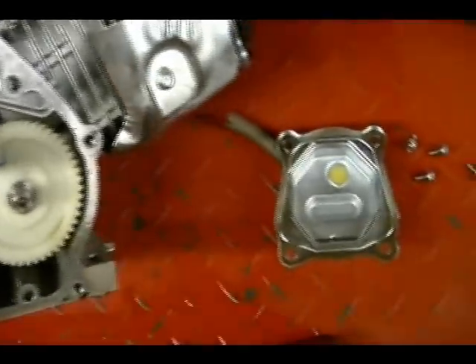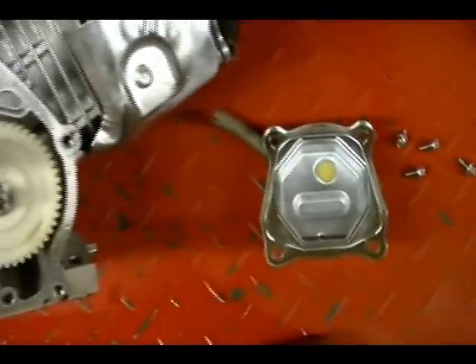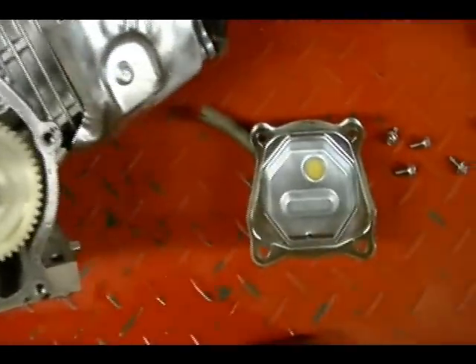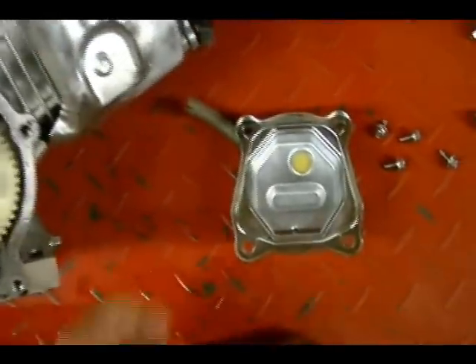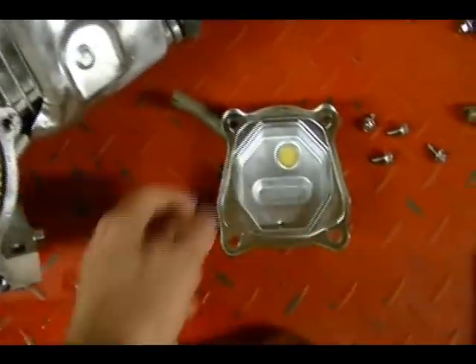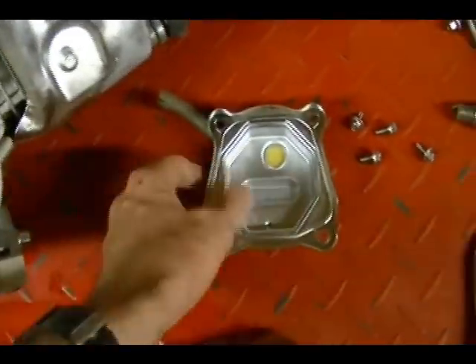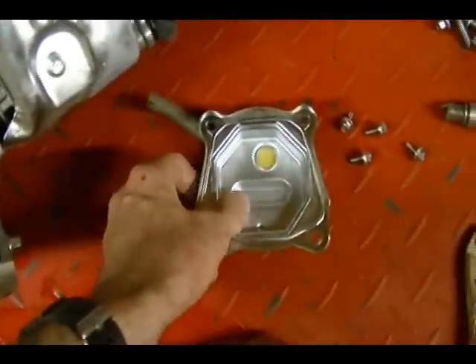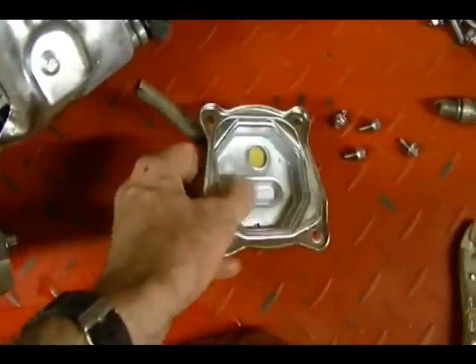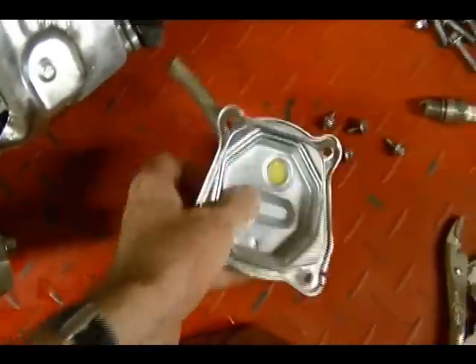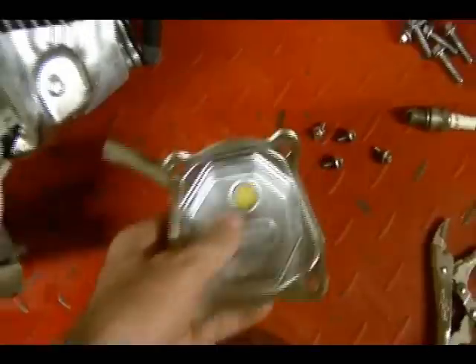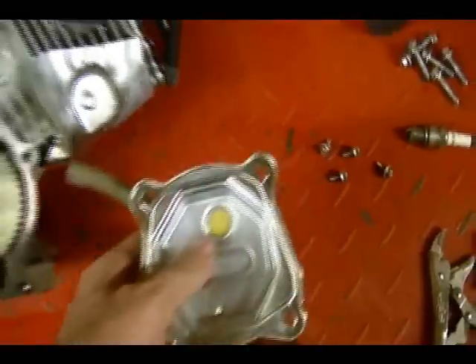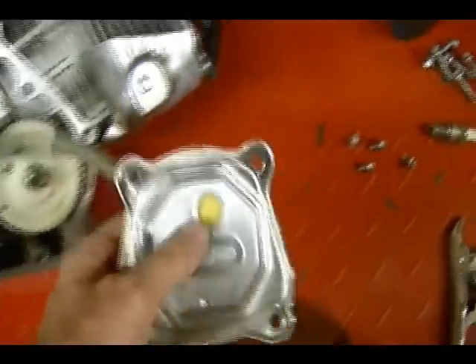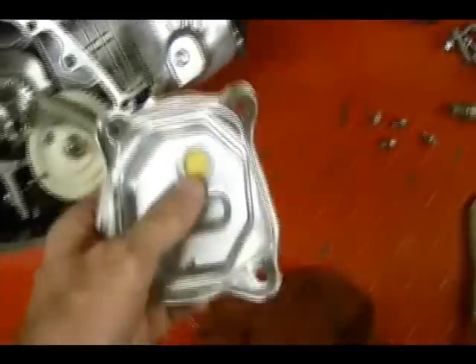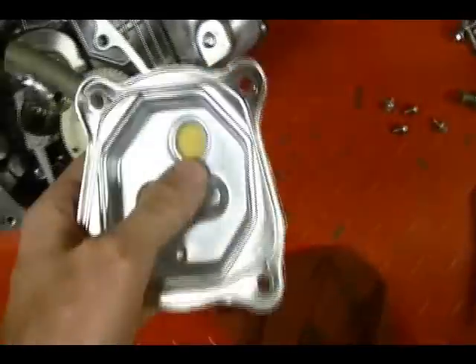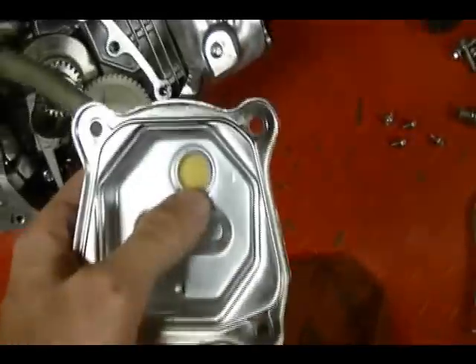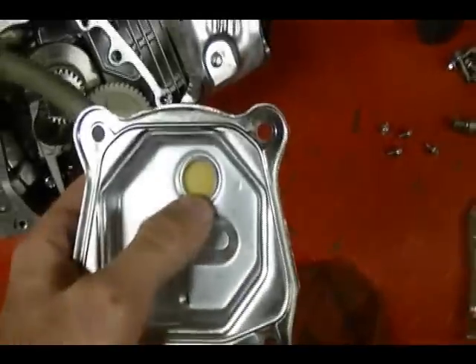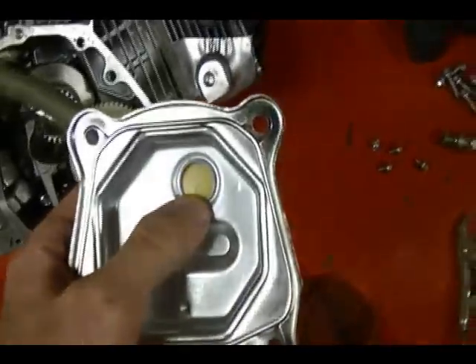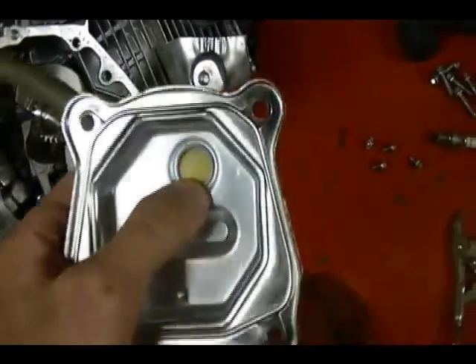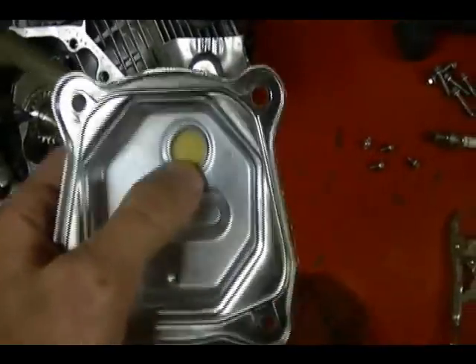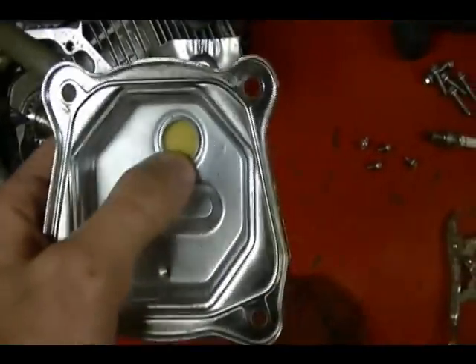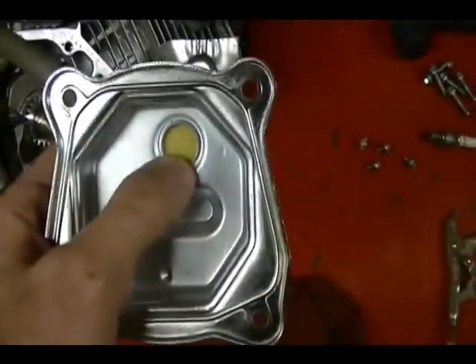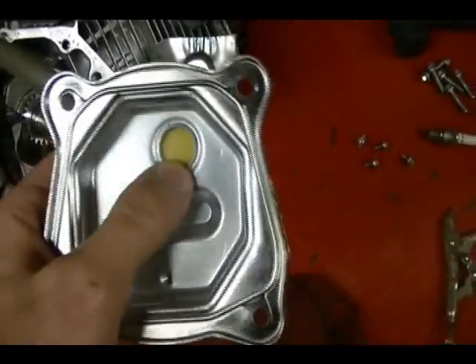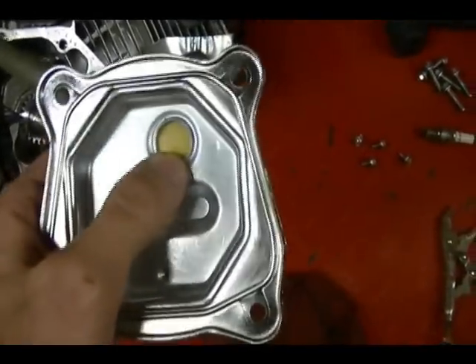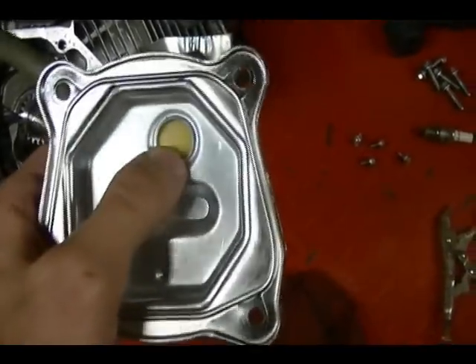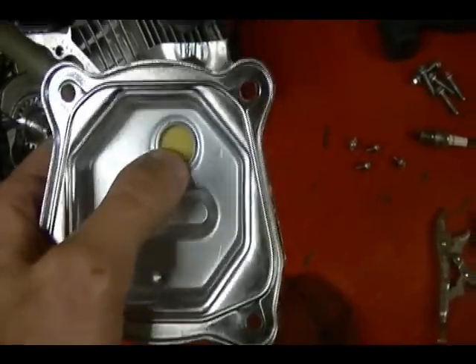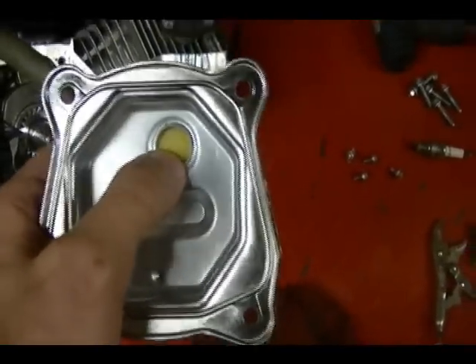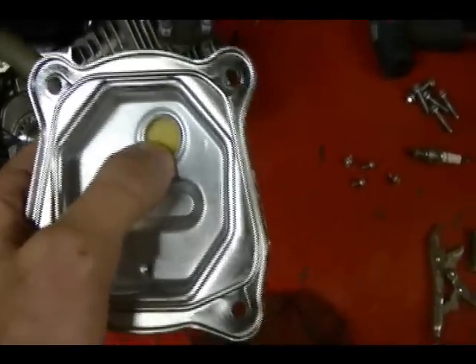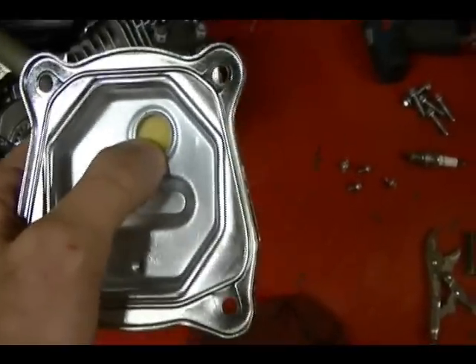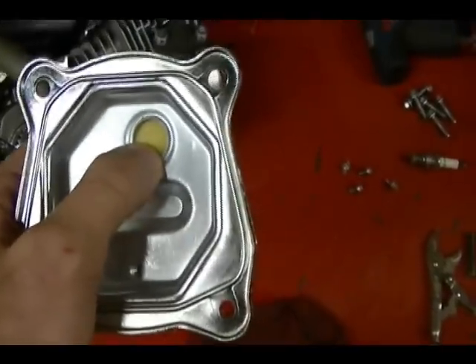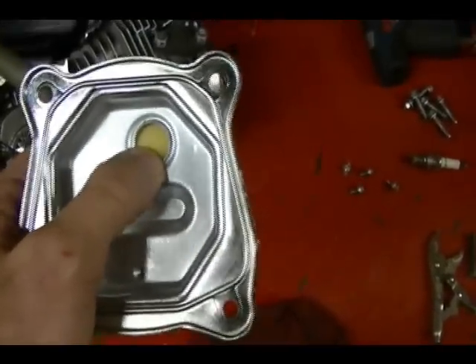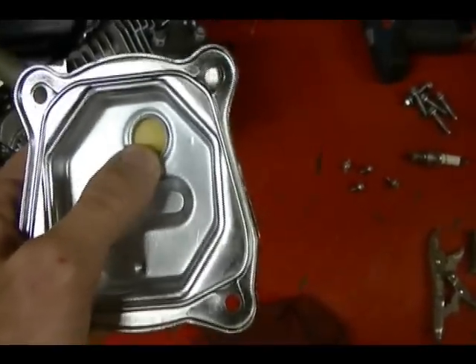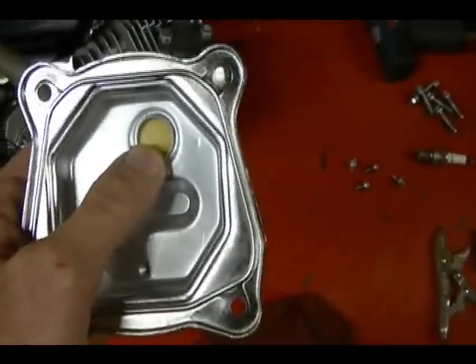On this engine the crankcase breather is built into this valve cover, and you can see part of it where my thumb is pointing.